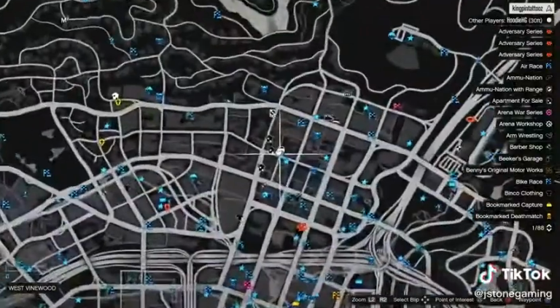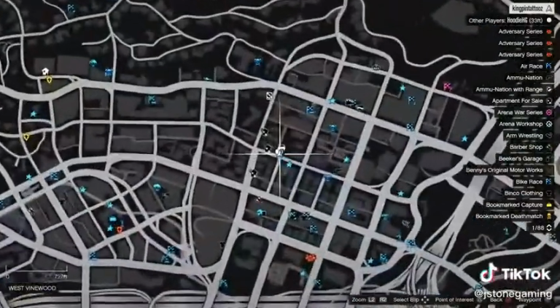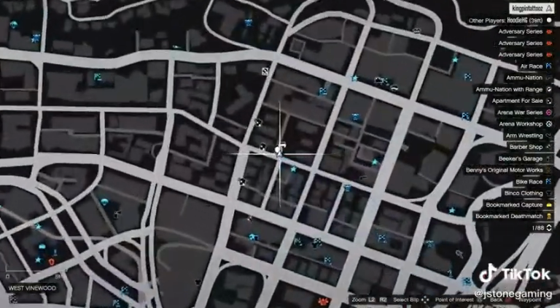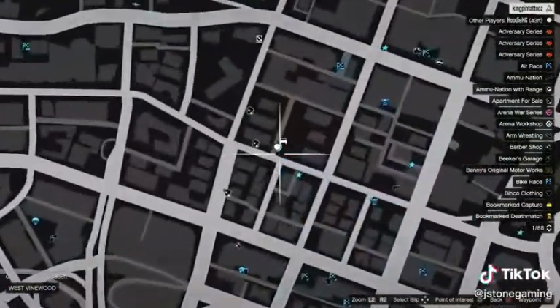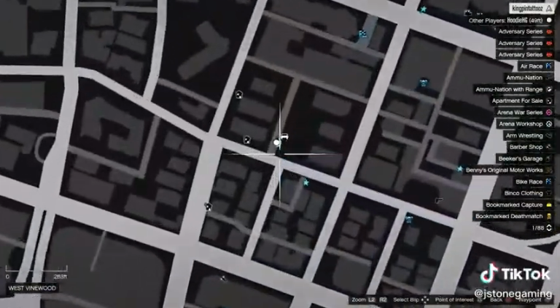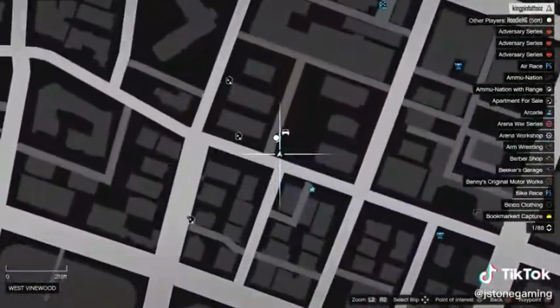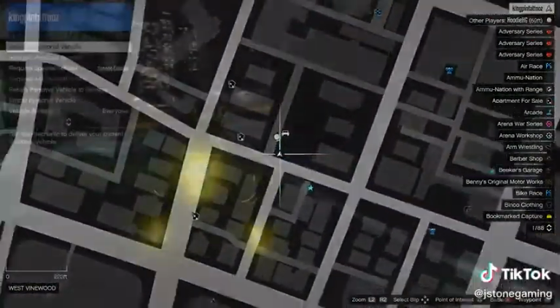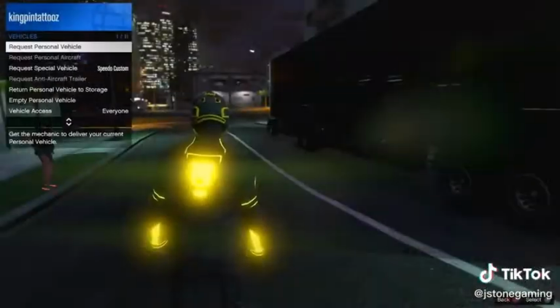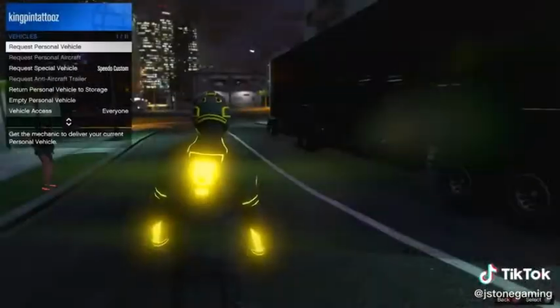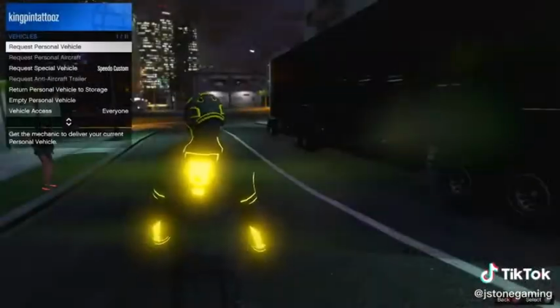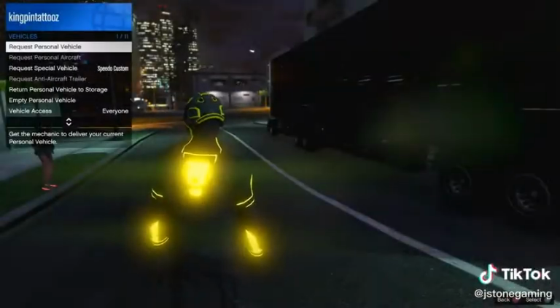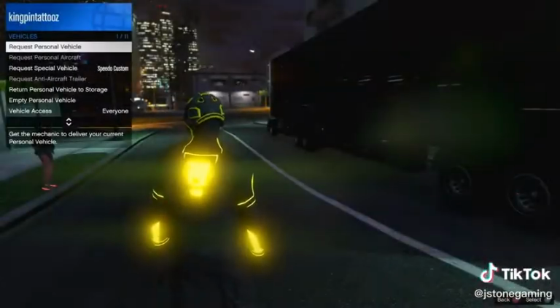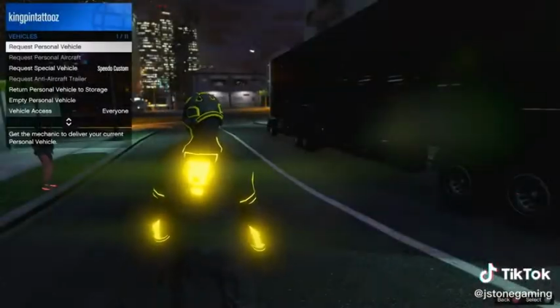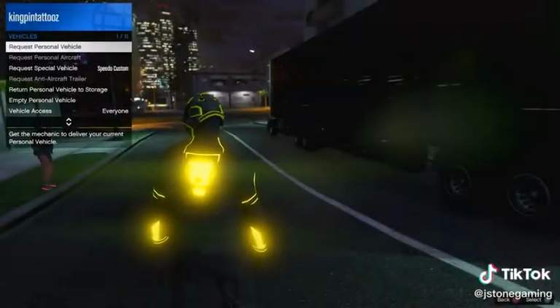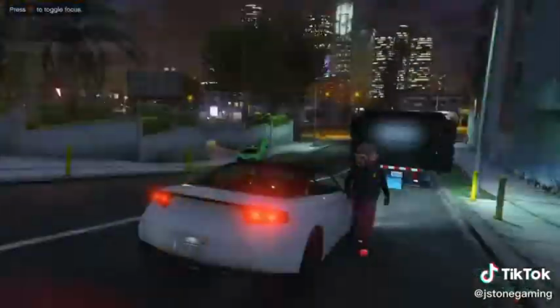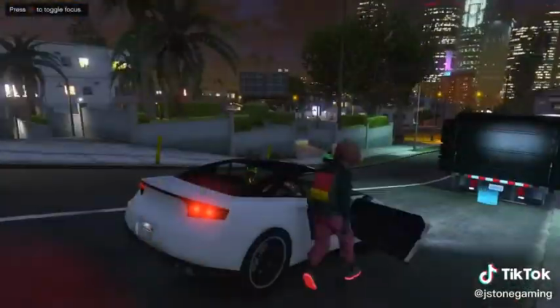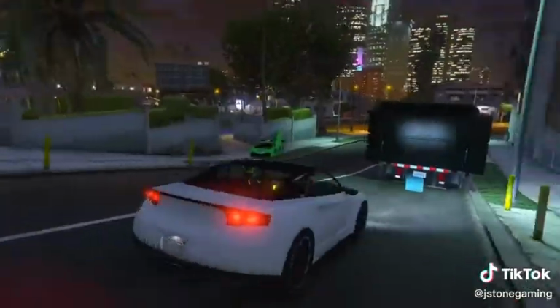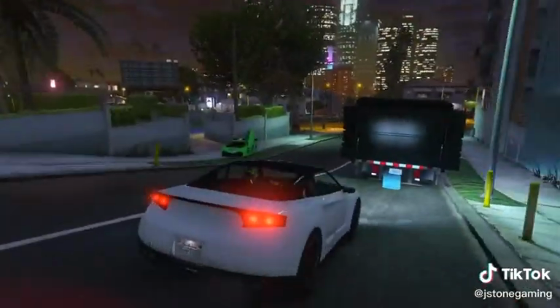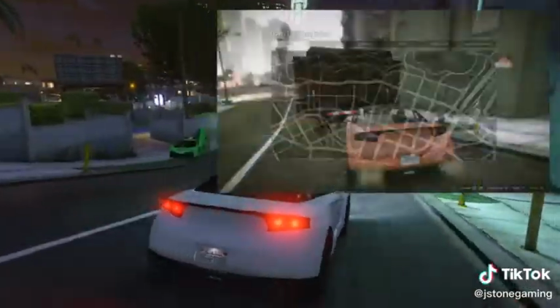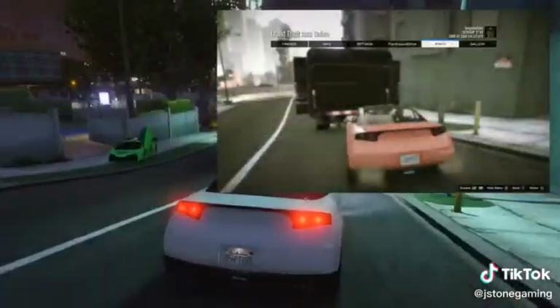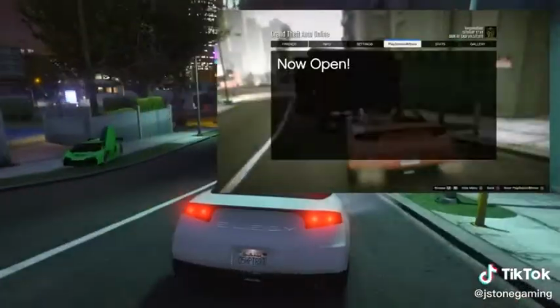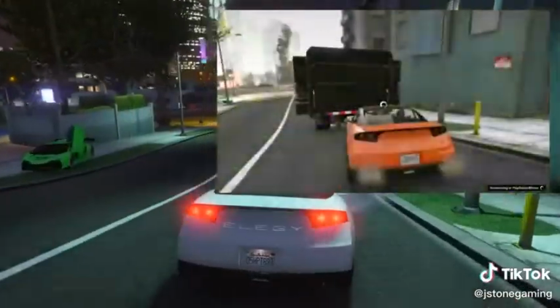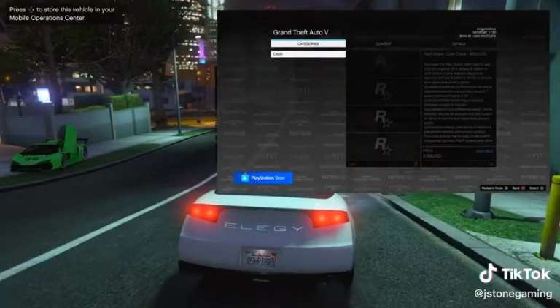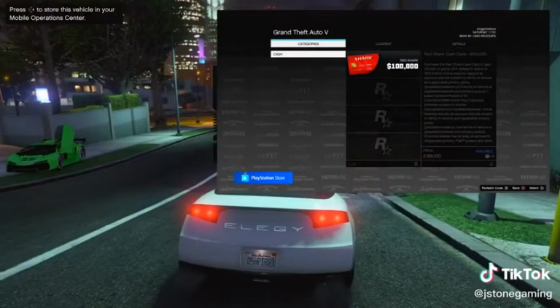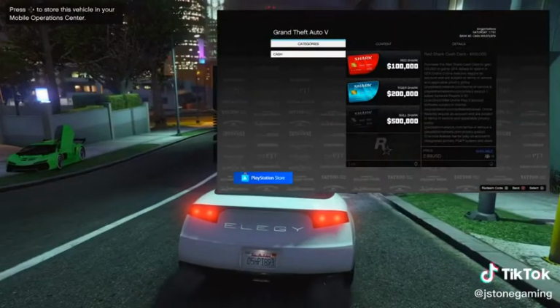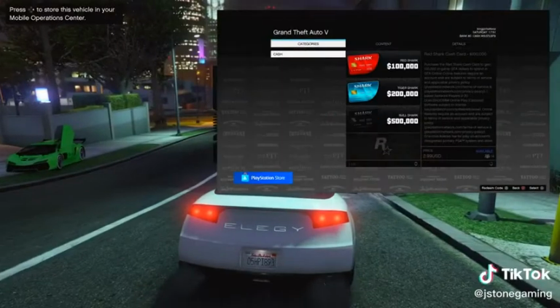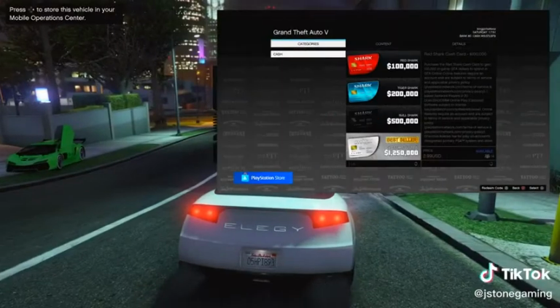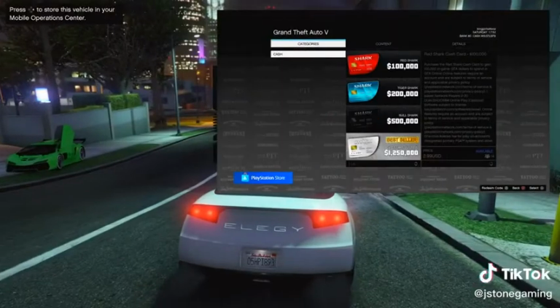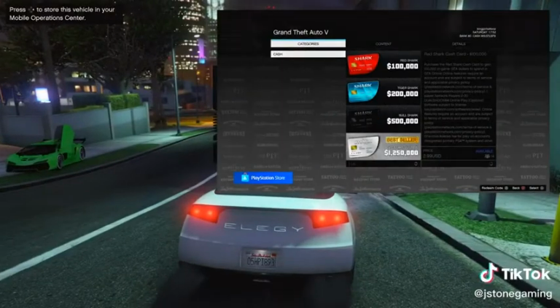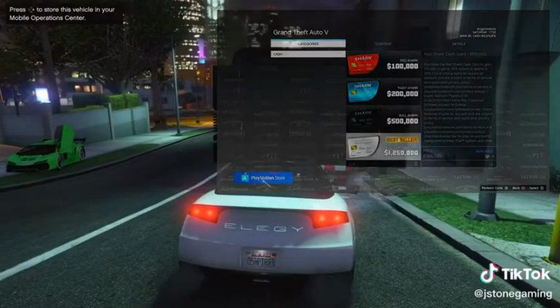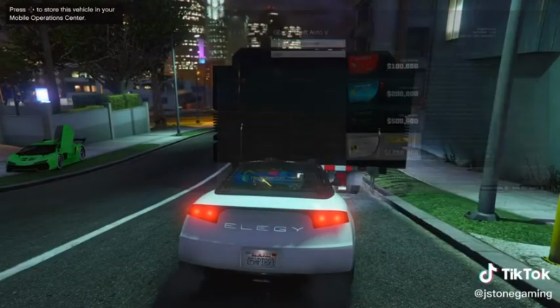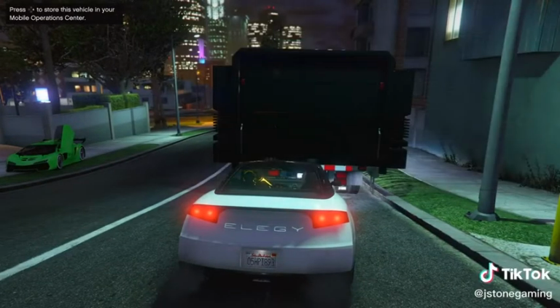Call out your MOC and then call out the vehicle from the MOC. Hop in the vehicle and have your friend hop in the passenger side. He's going to open up the pause menu and go to the PlayStation Store.